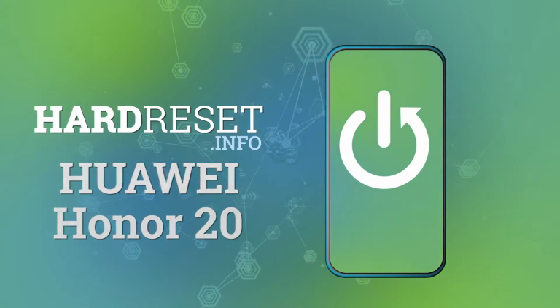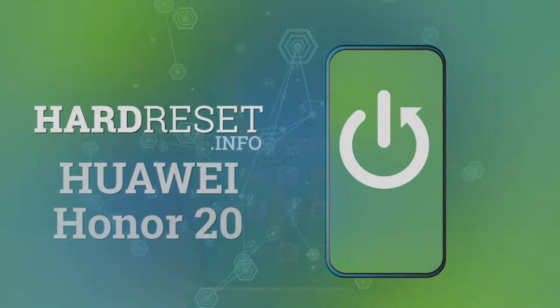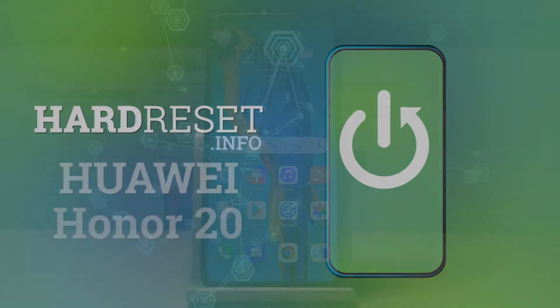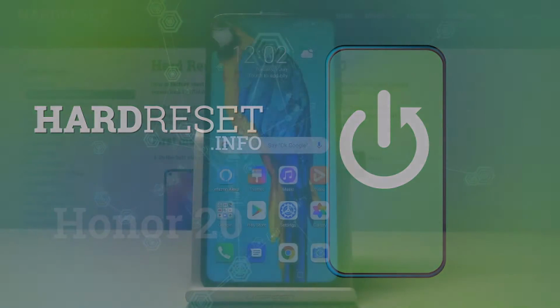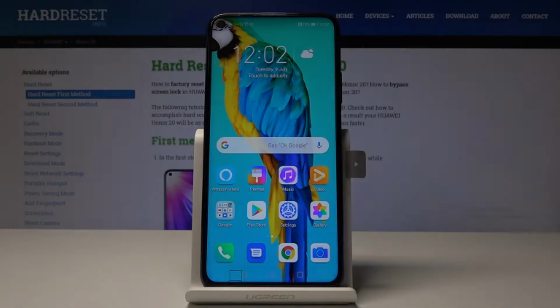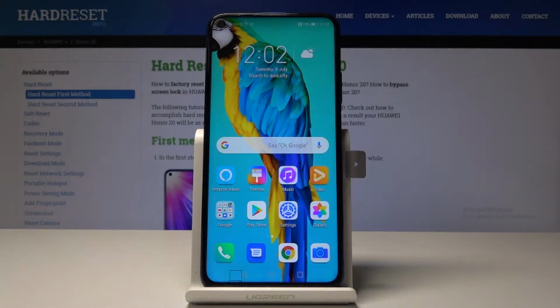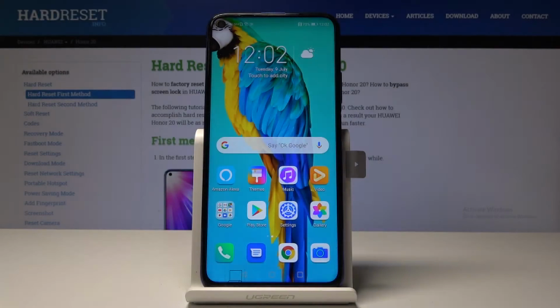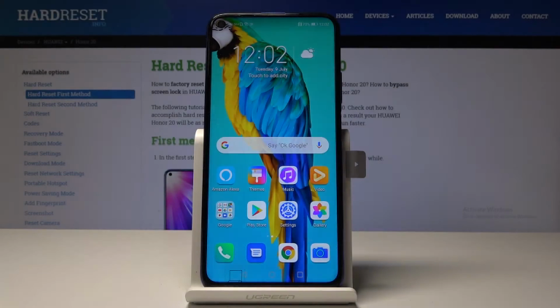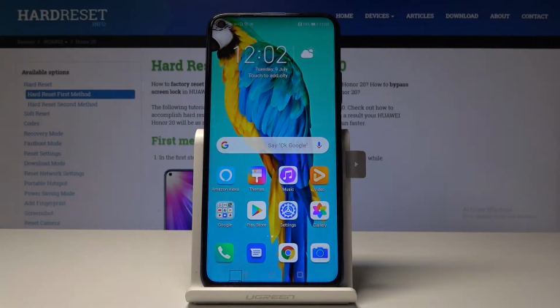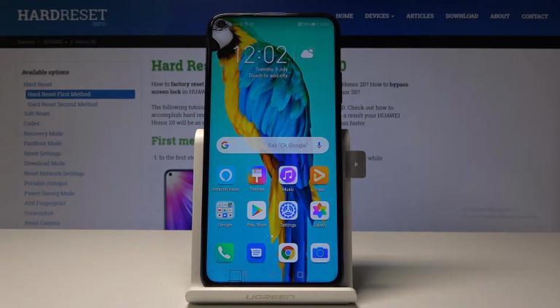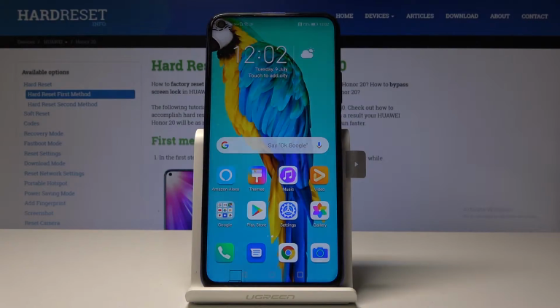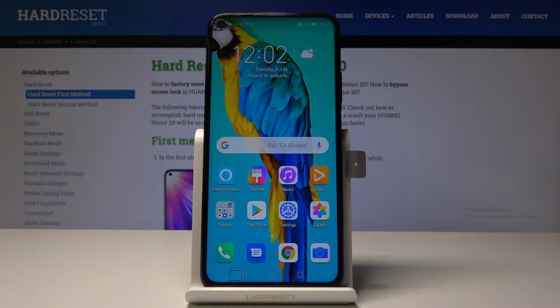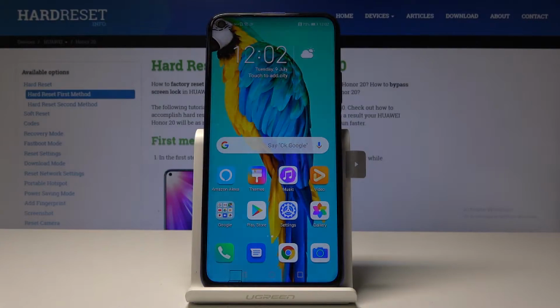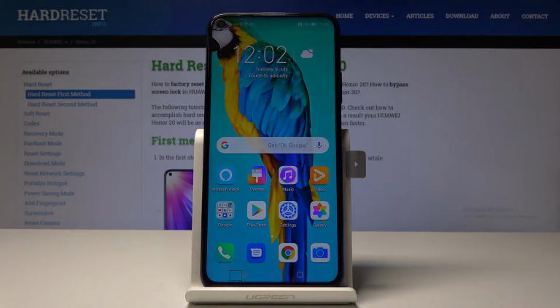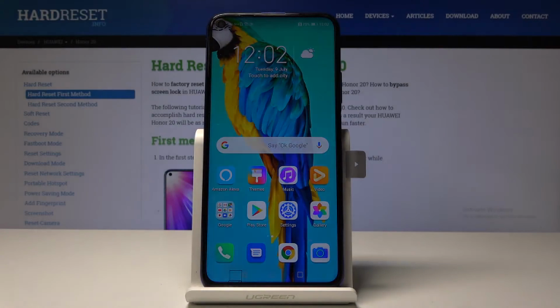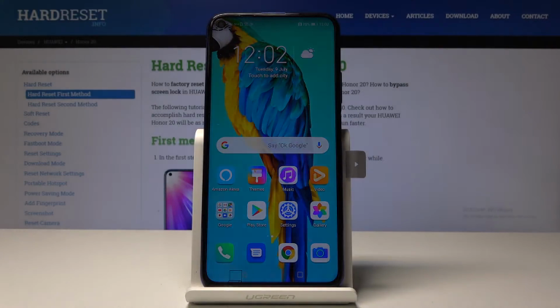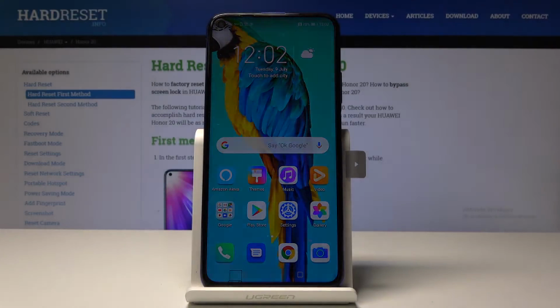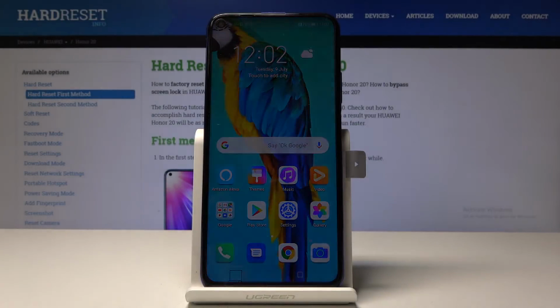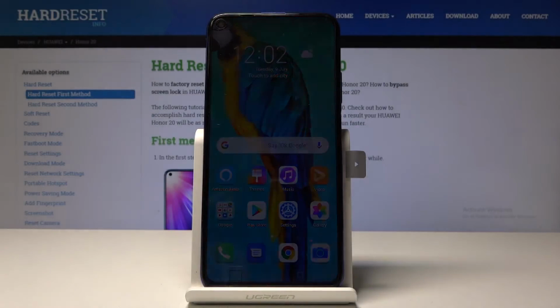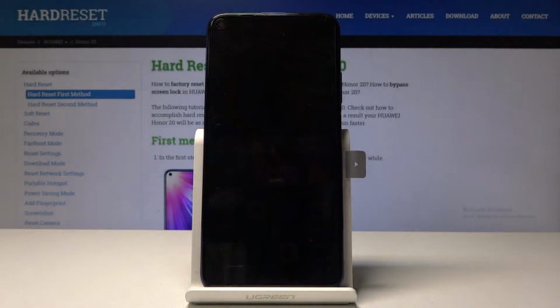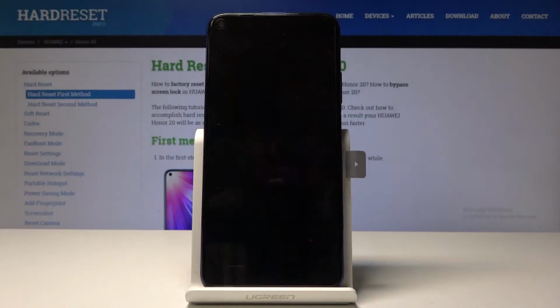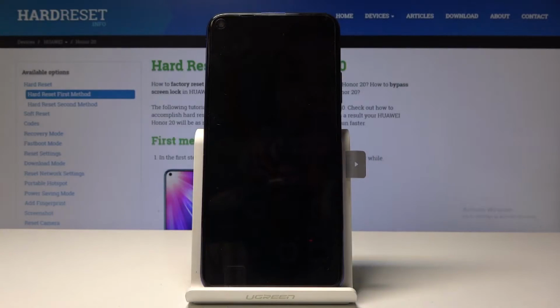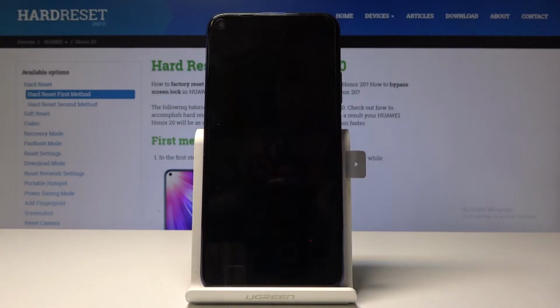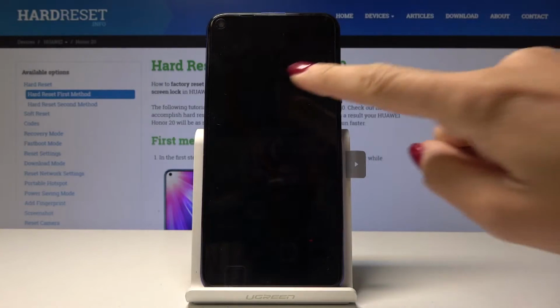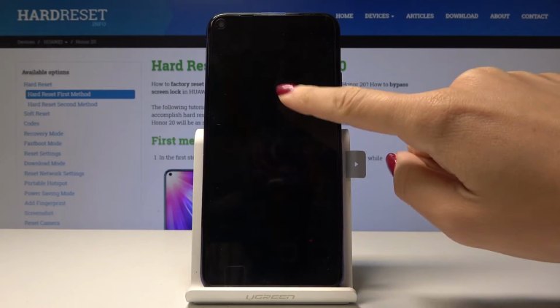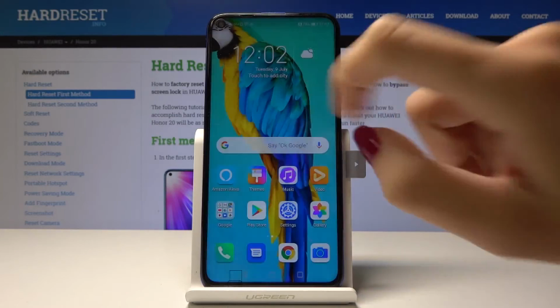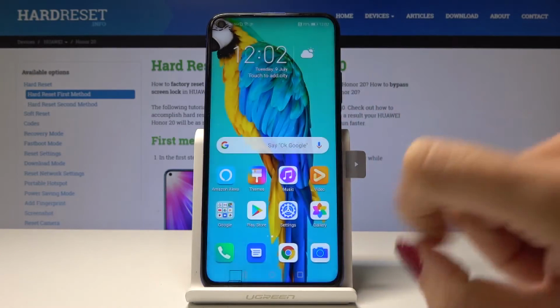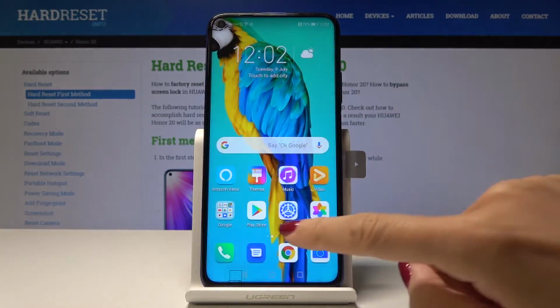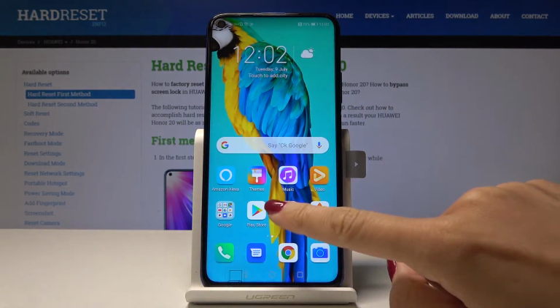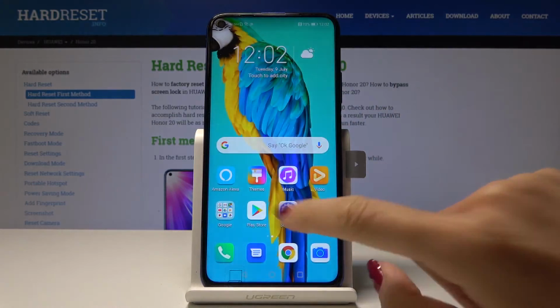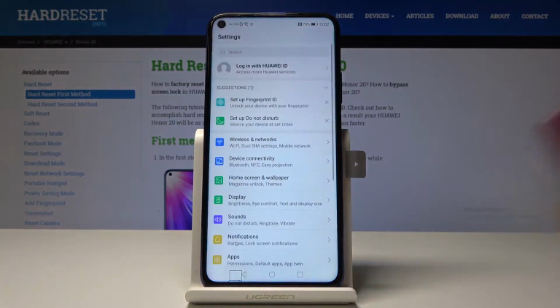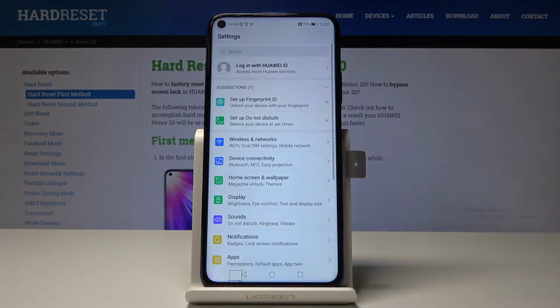Here I've got Huawei Honor 20 and let me show you how to add a fingerprint on the following device. So at first let's open the settings.